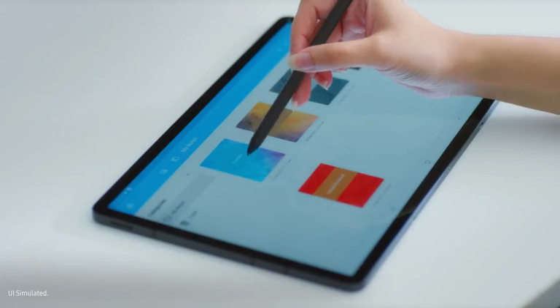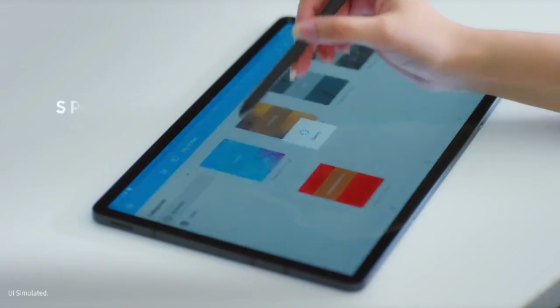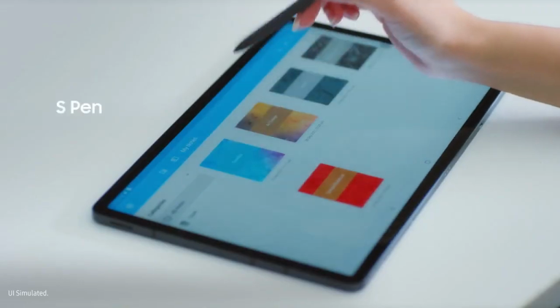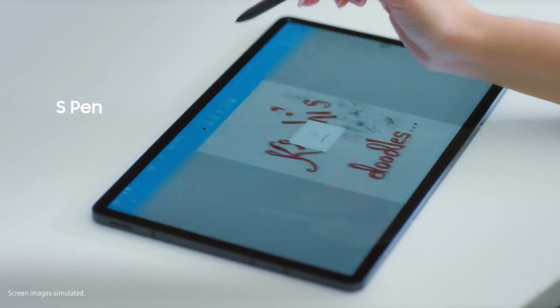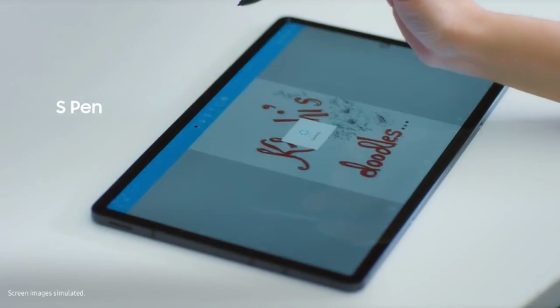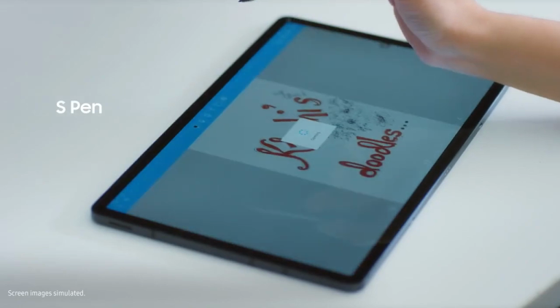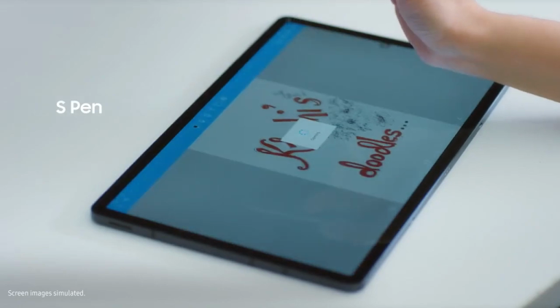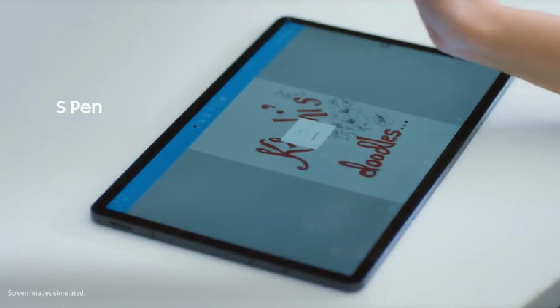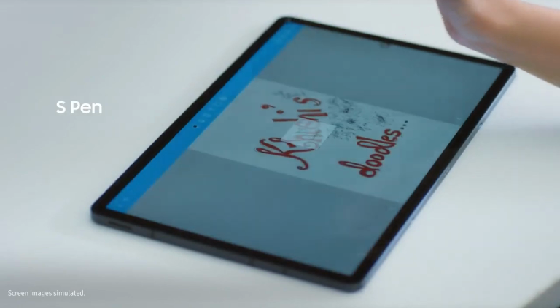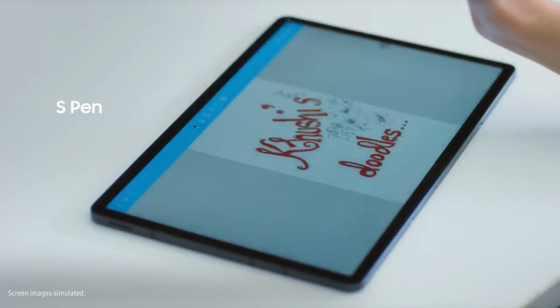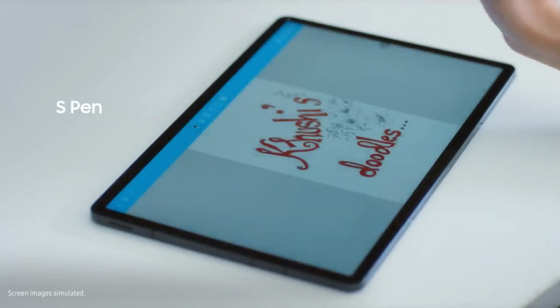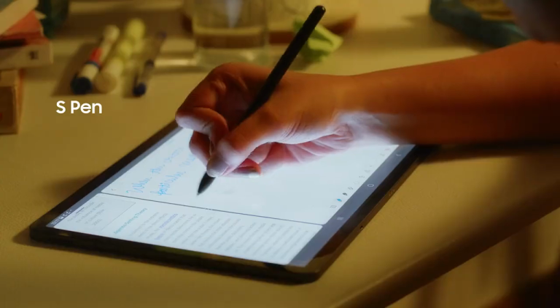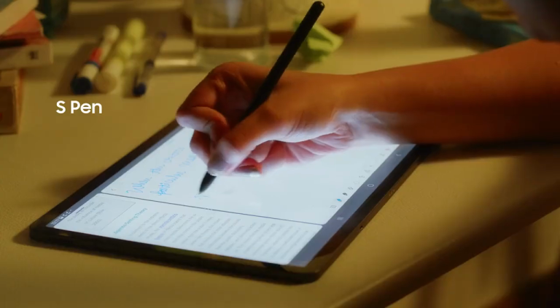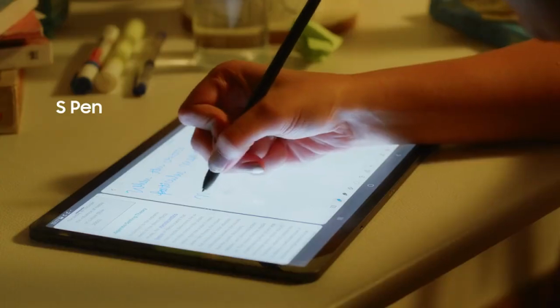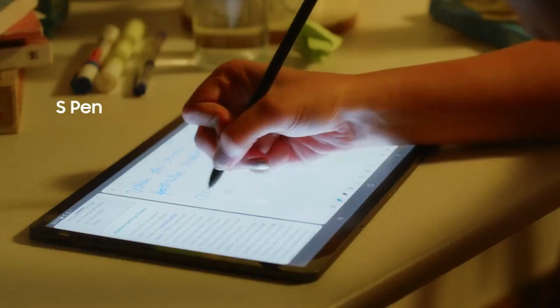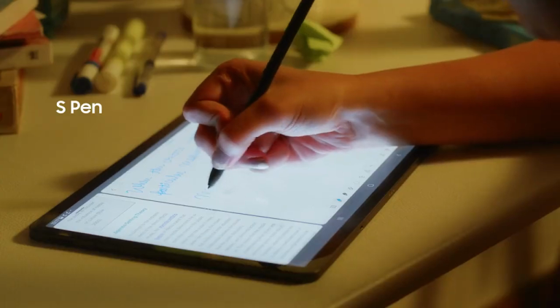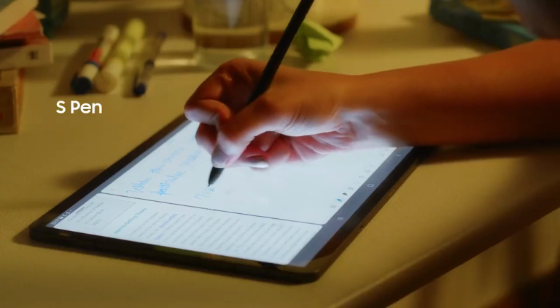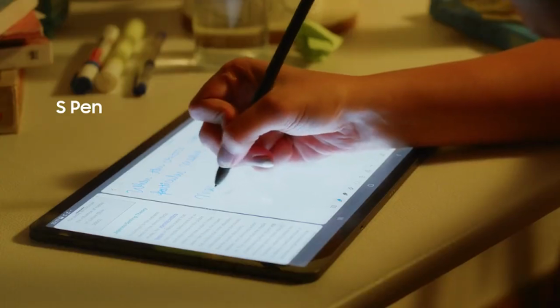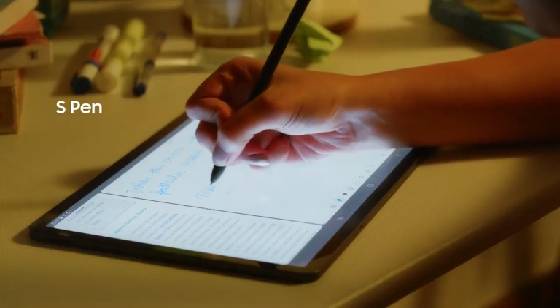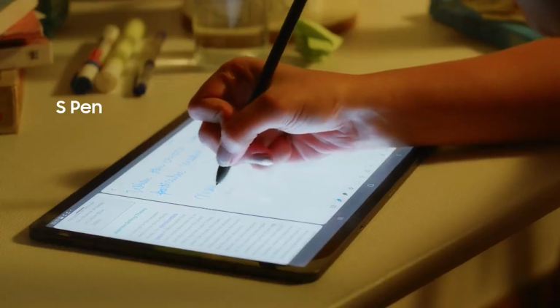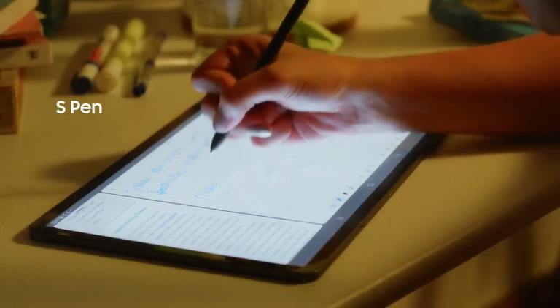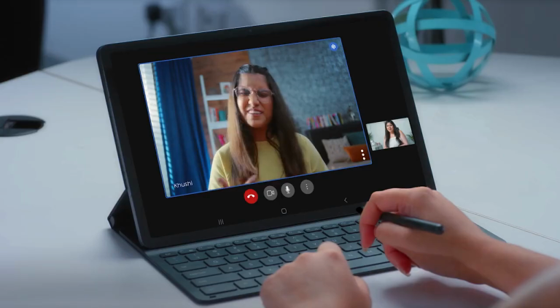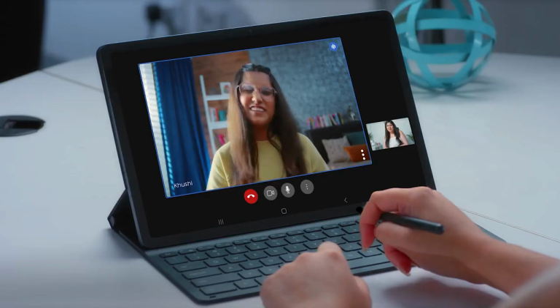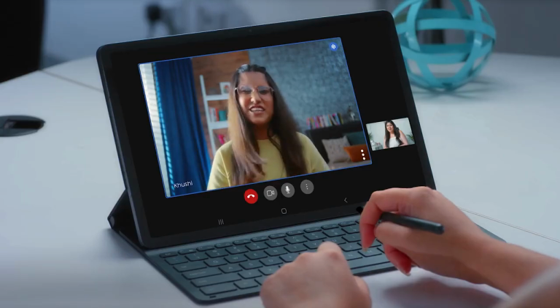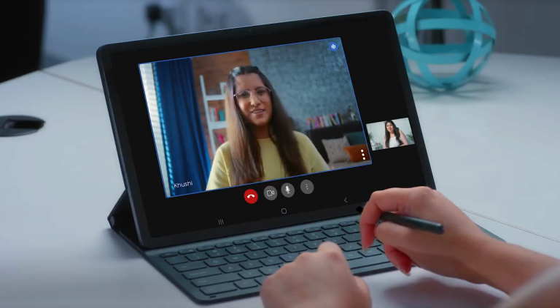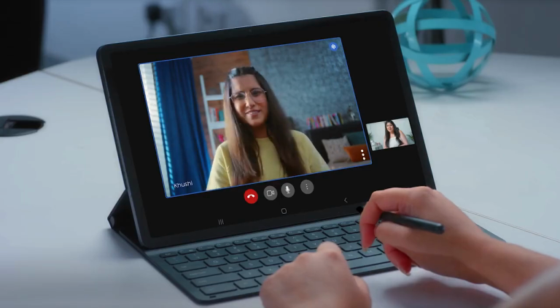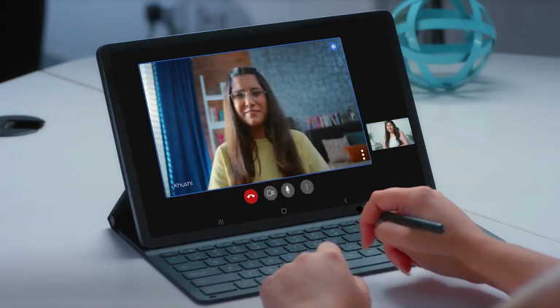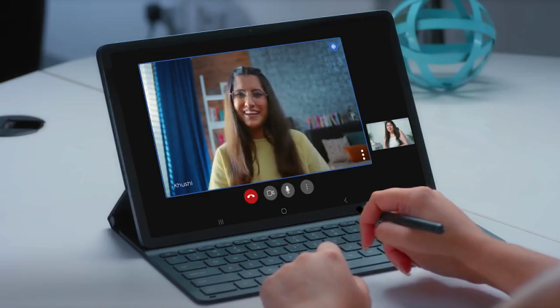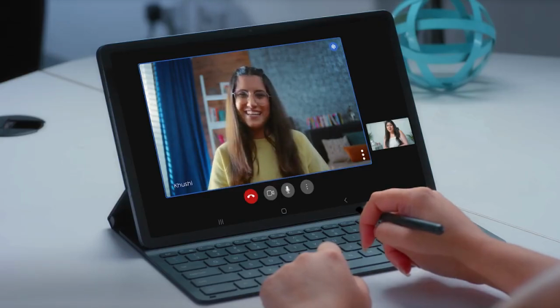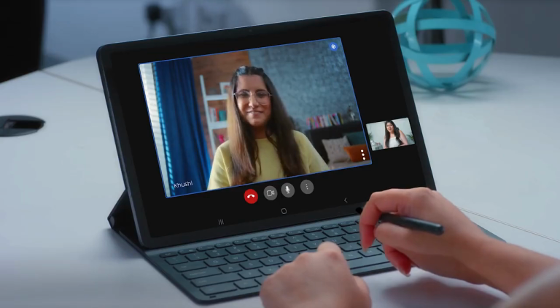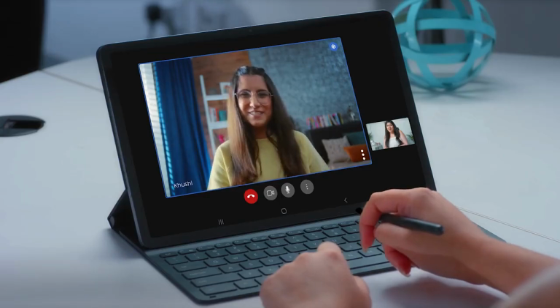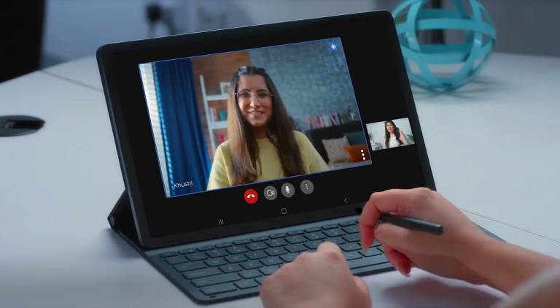Oh, the S Pen is a real lifesaver. It gives me speed while writing. I only wish I could use it in my exams too.